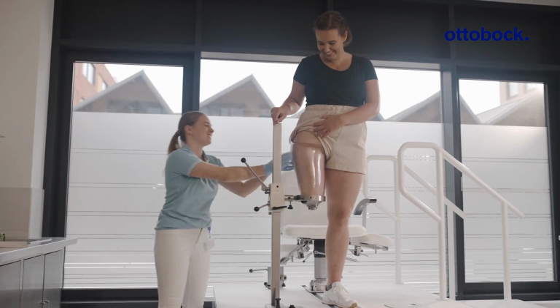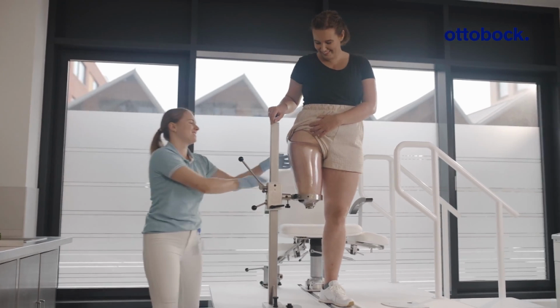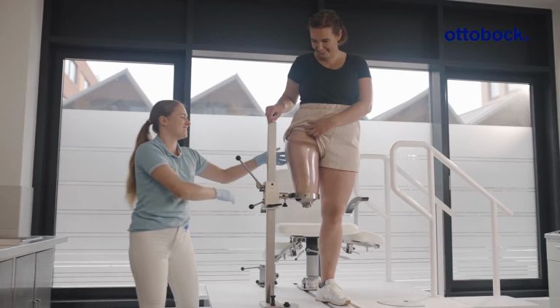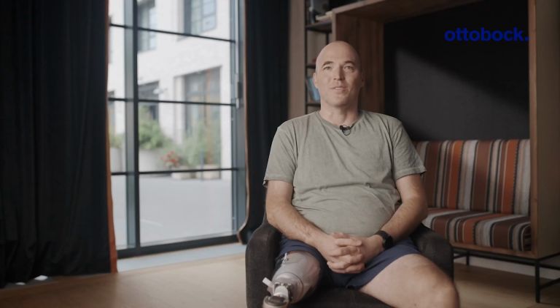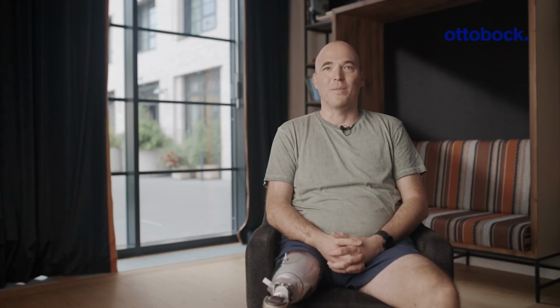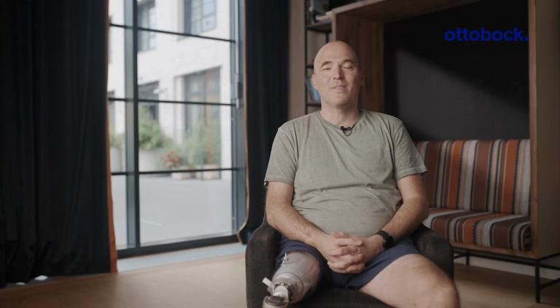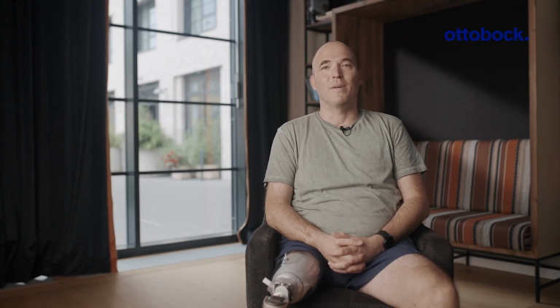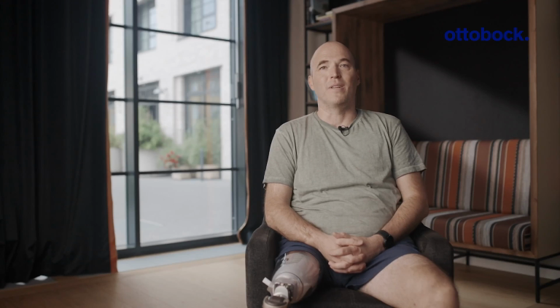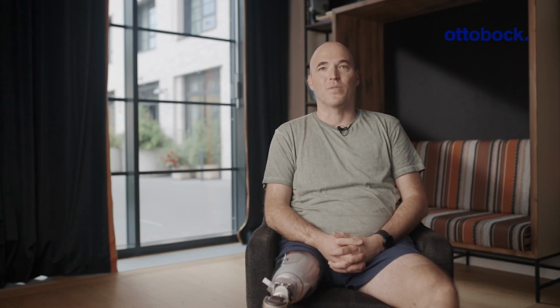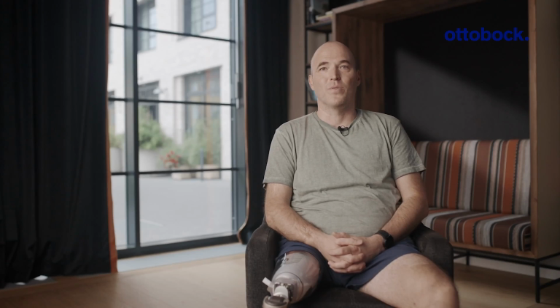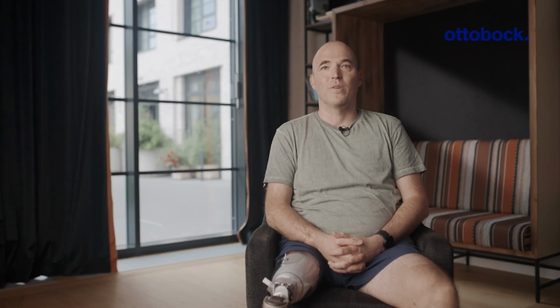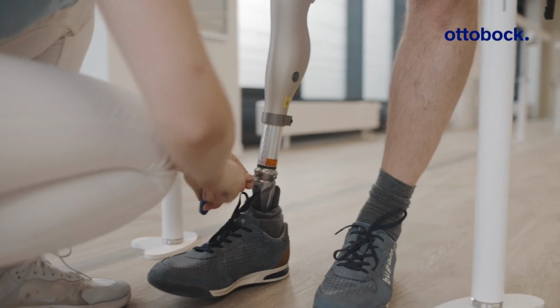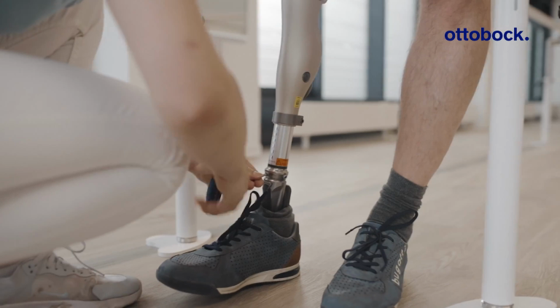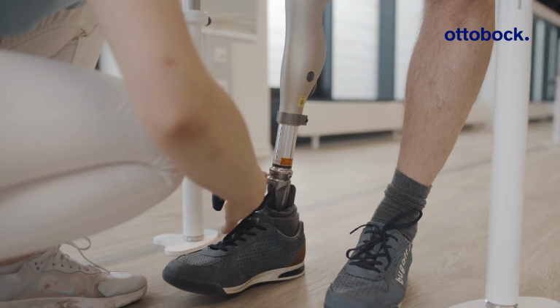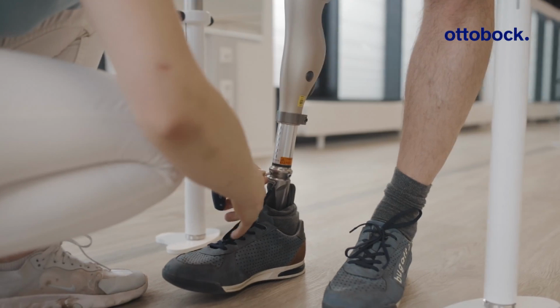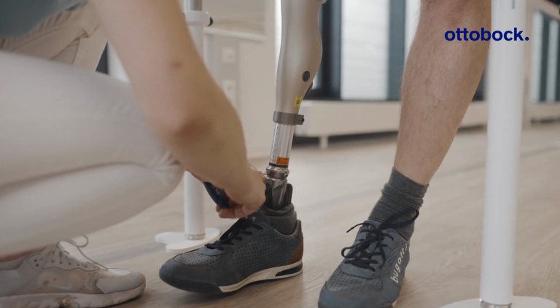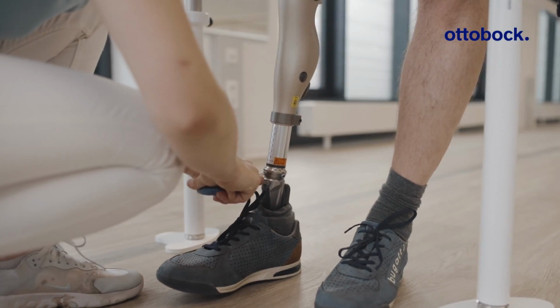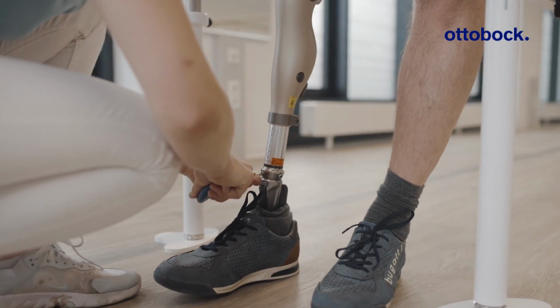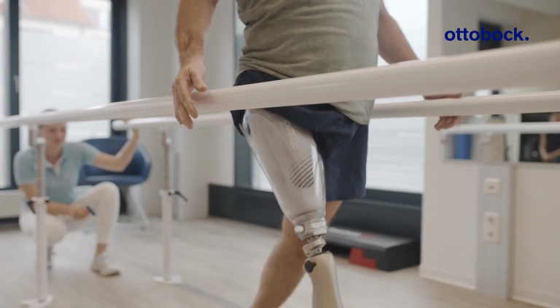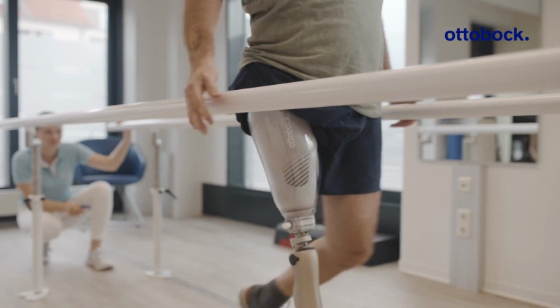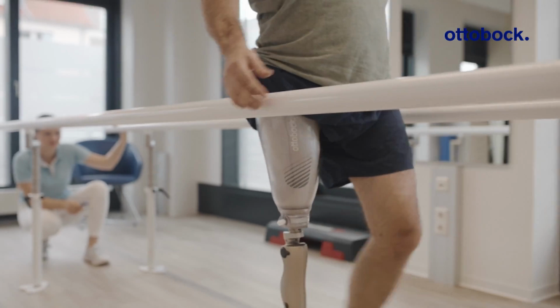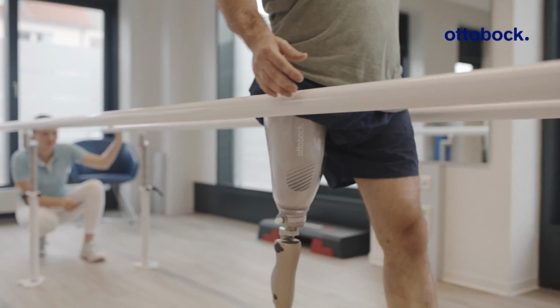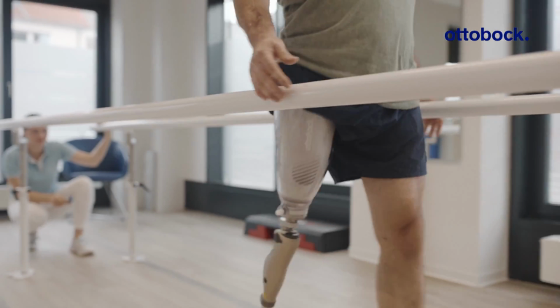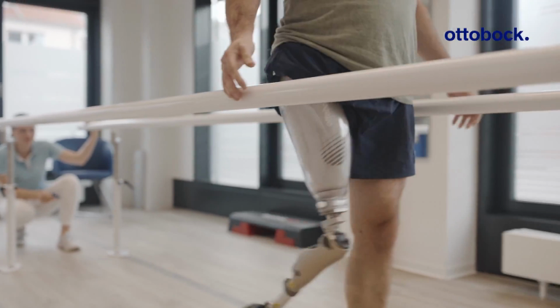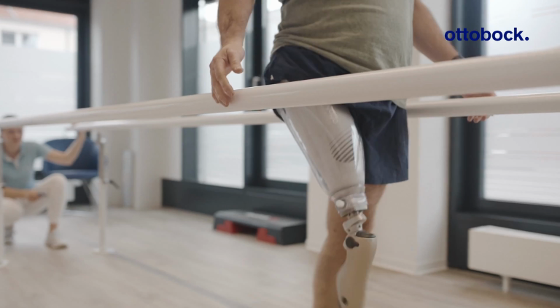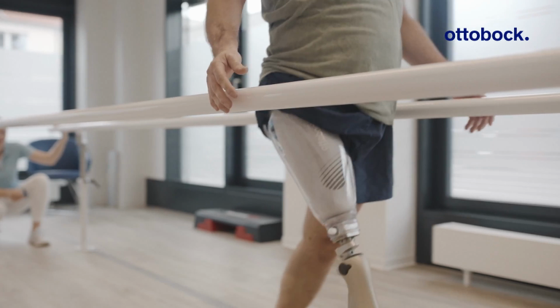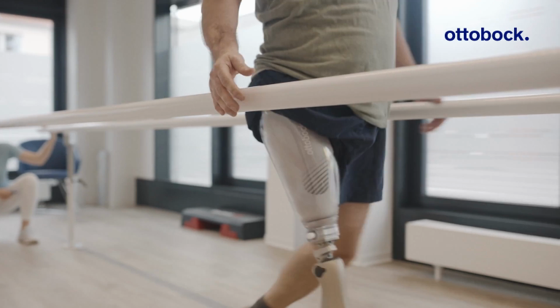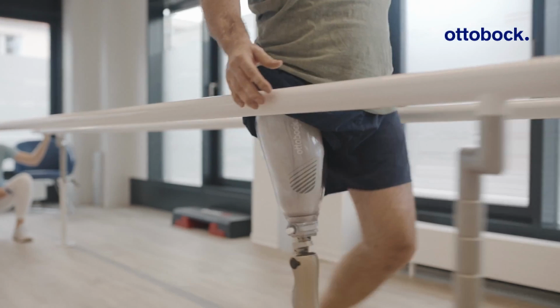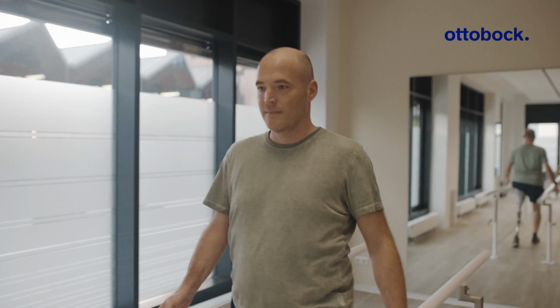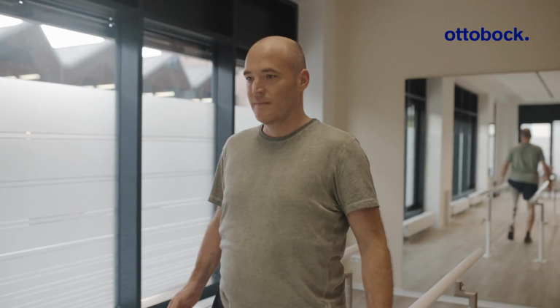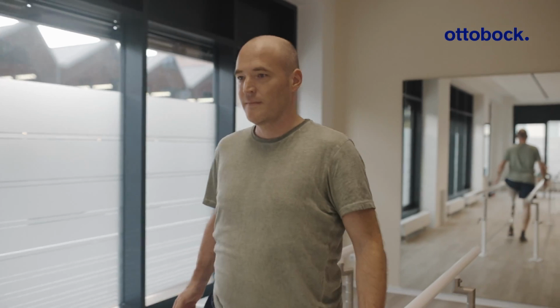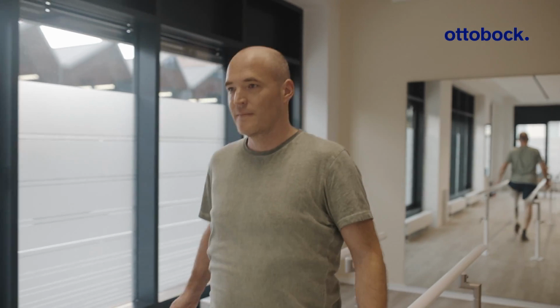Compared to Gips, compared to a plaster cast, my fitting today with MyFitTF was very pleasant and also quite fast.